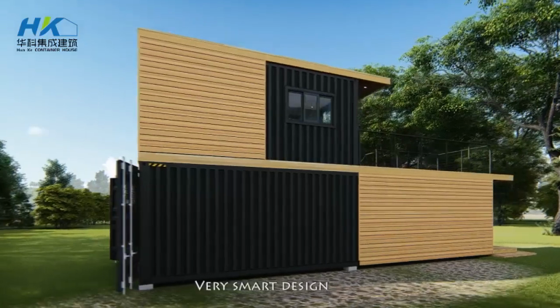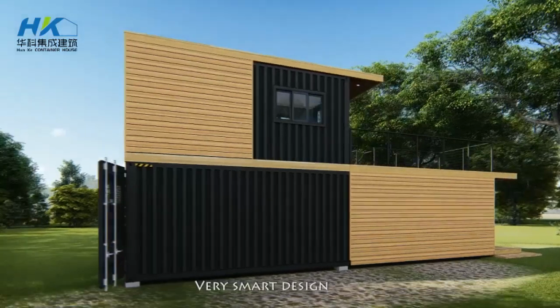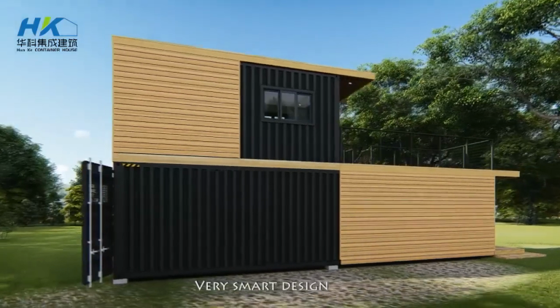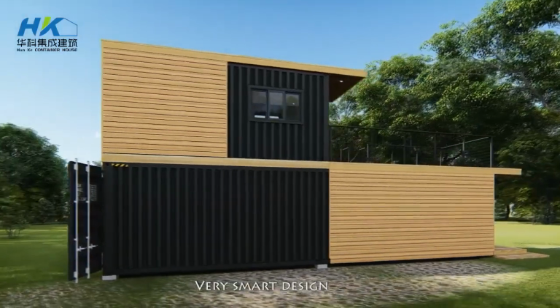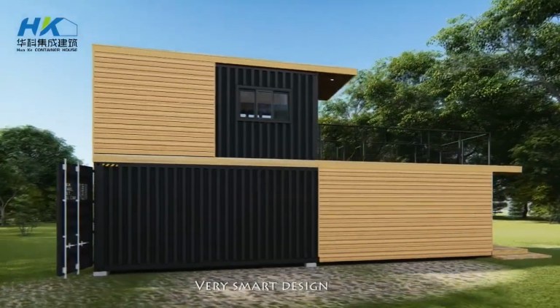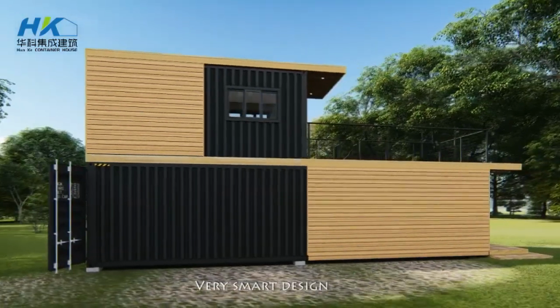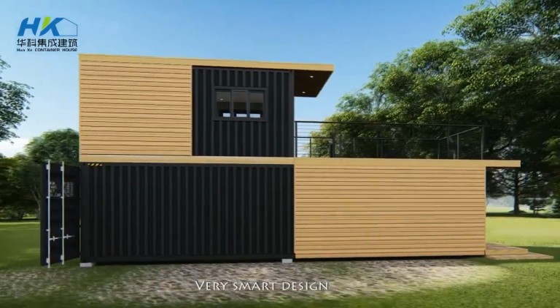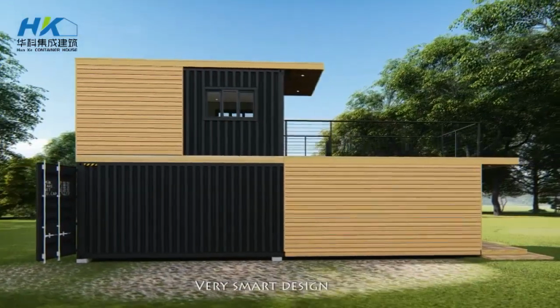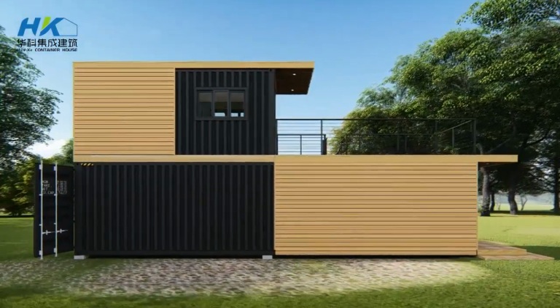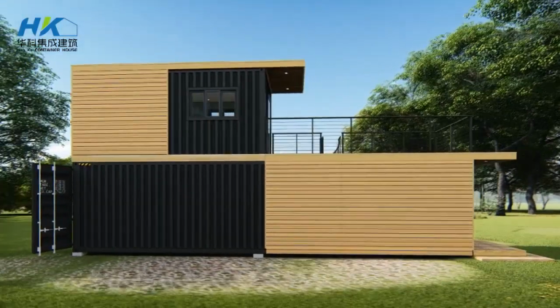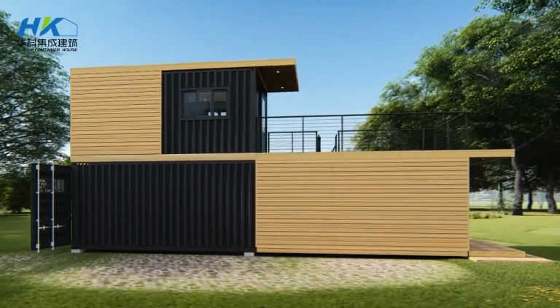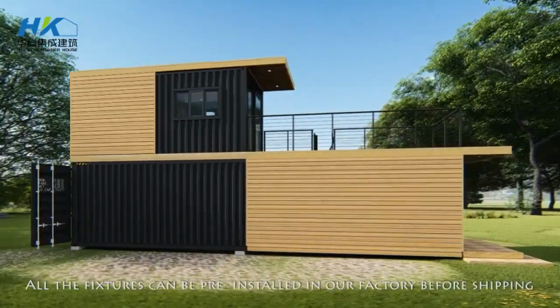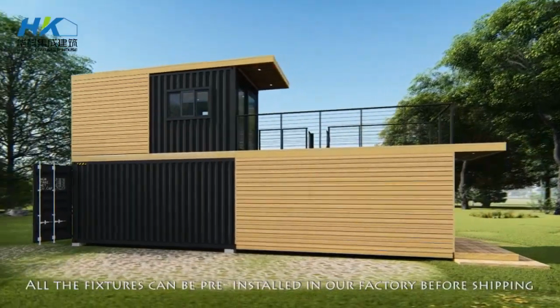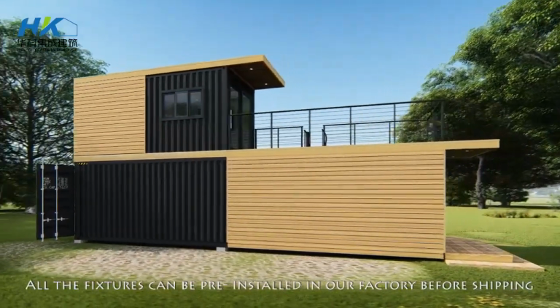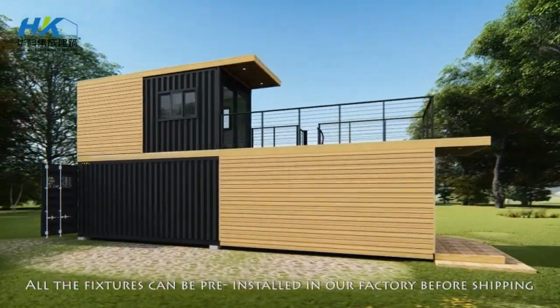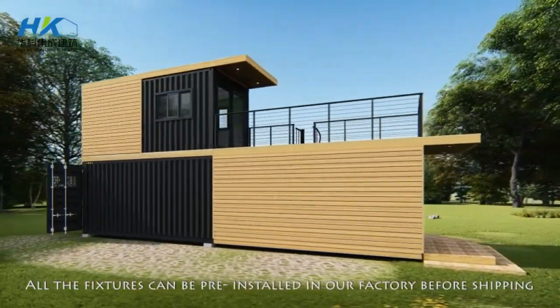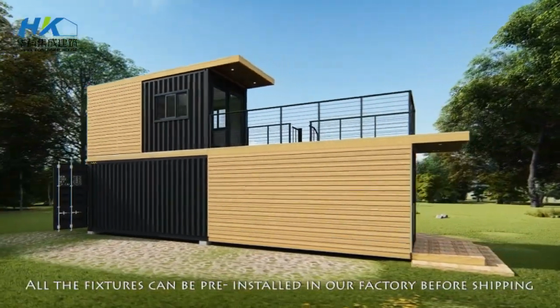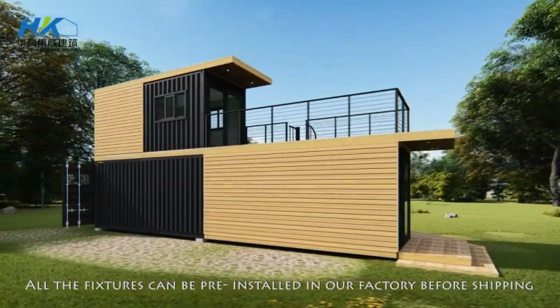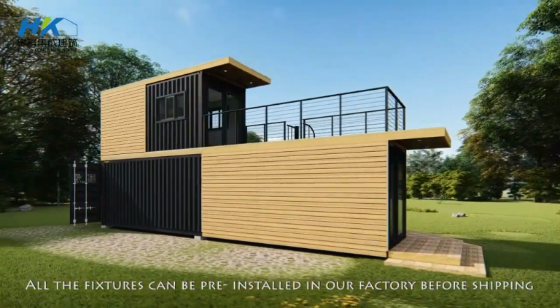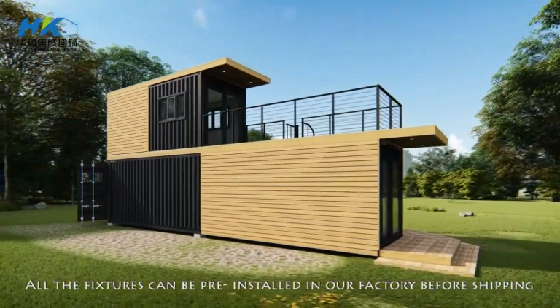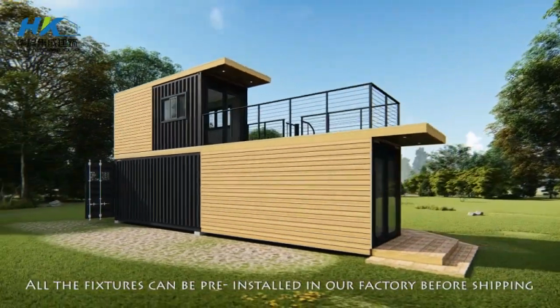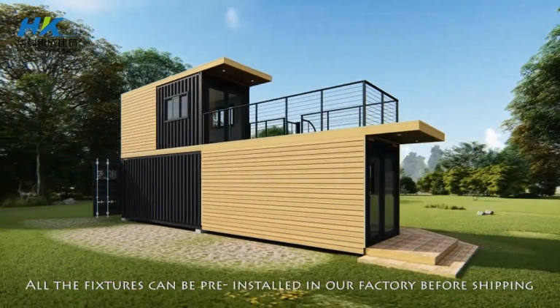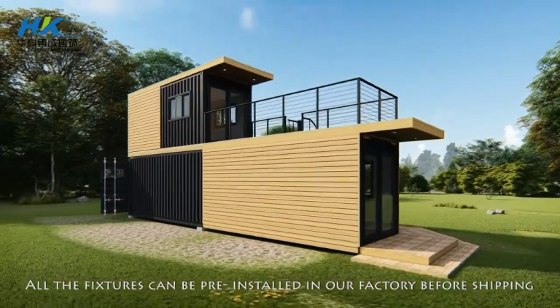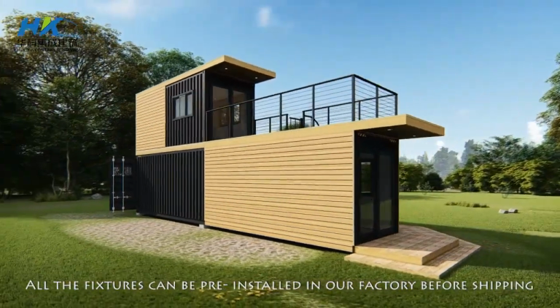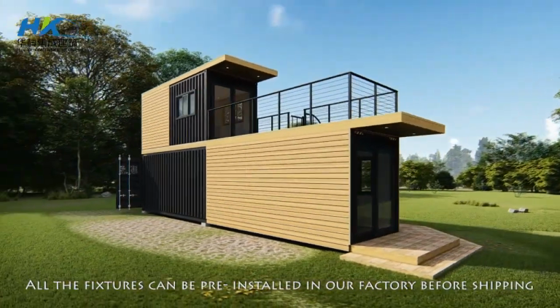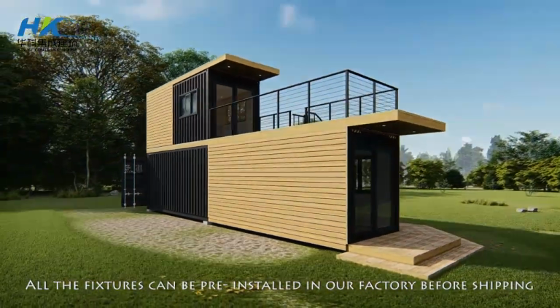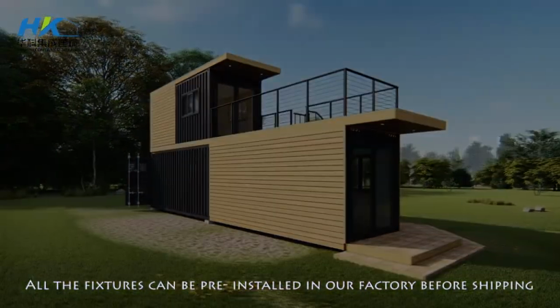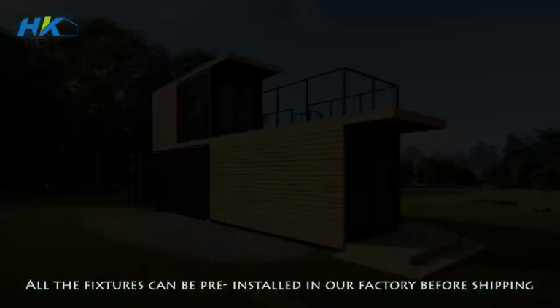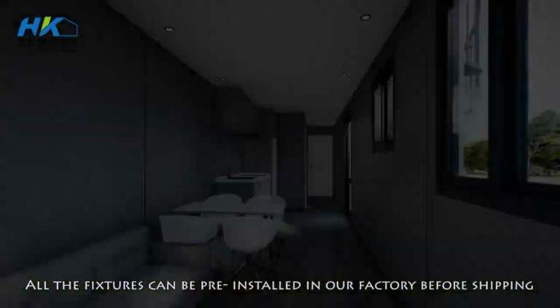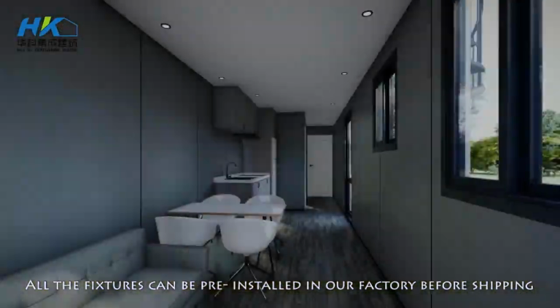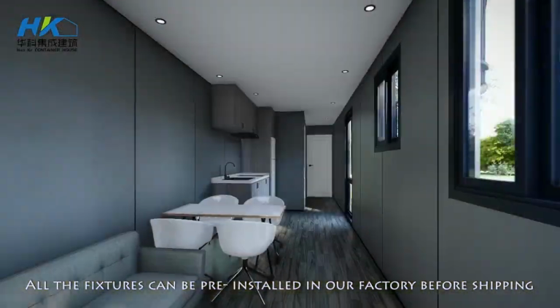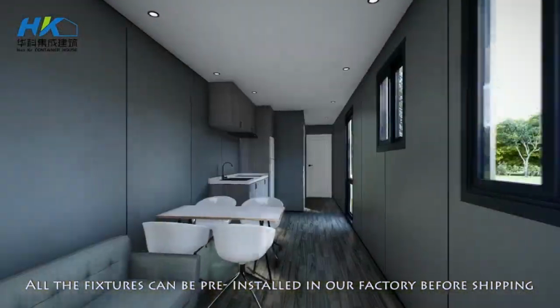Very smart design. All the fixtures can be pre-installed in our factory before shipping.